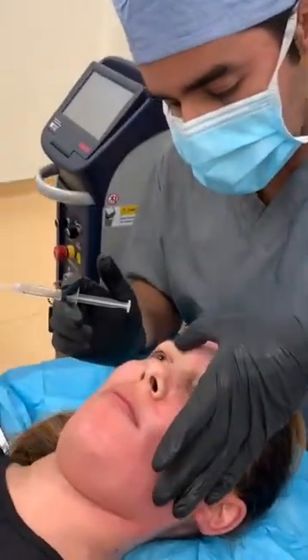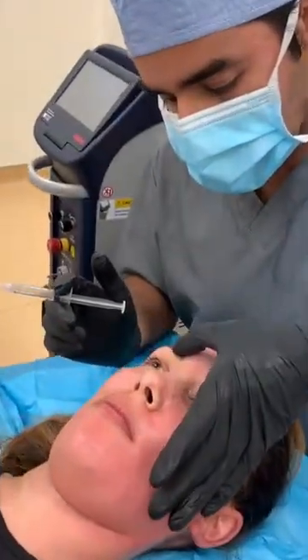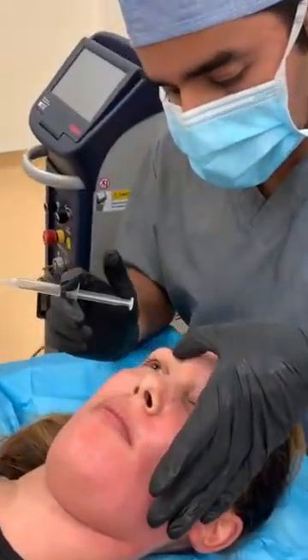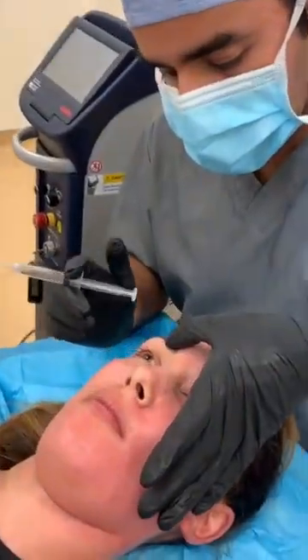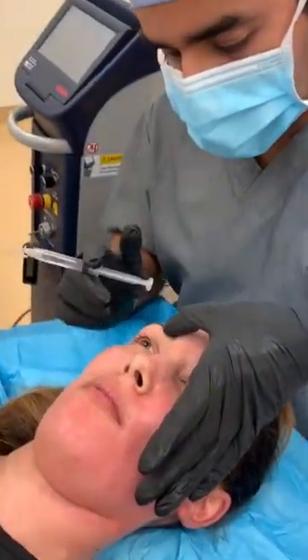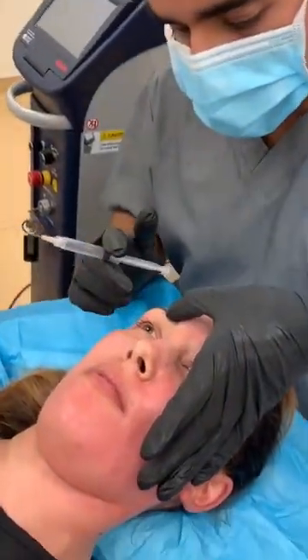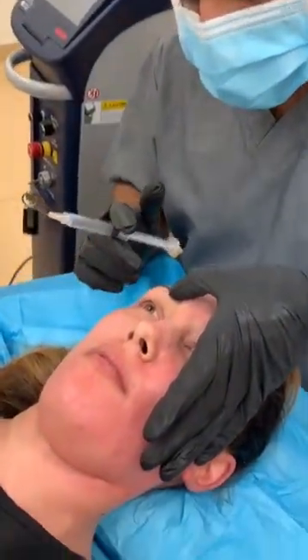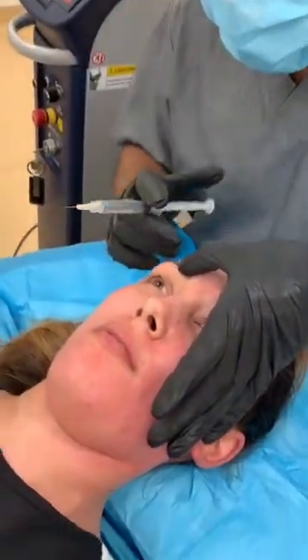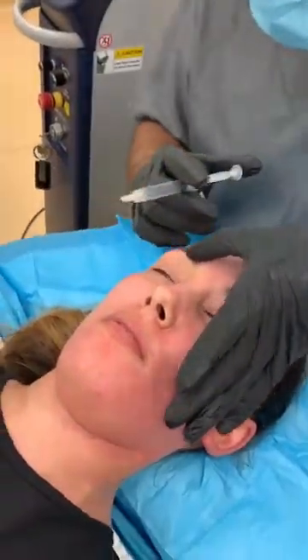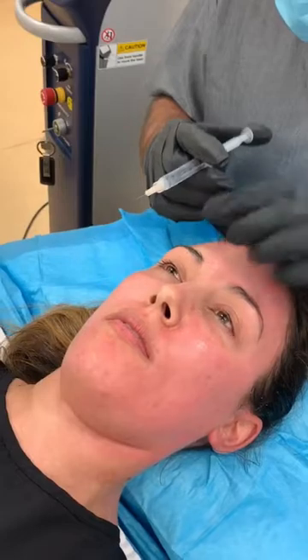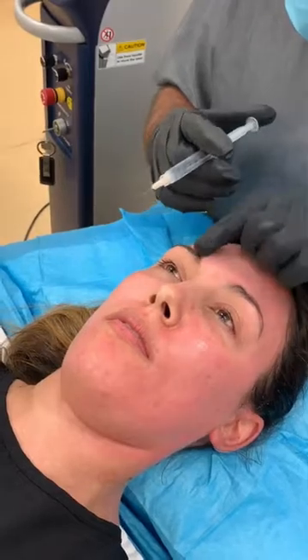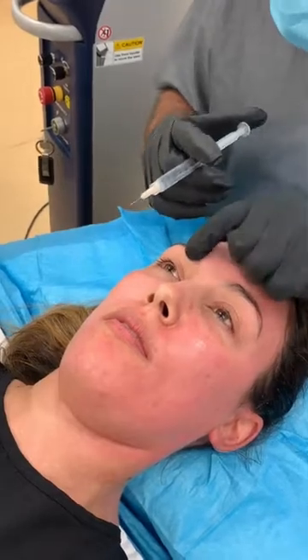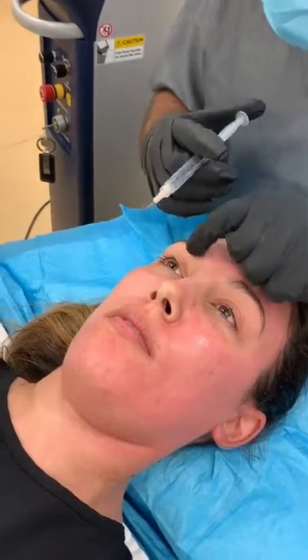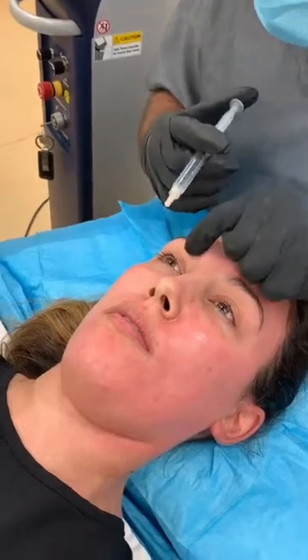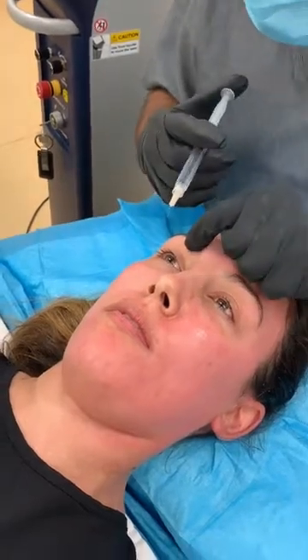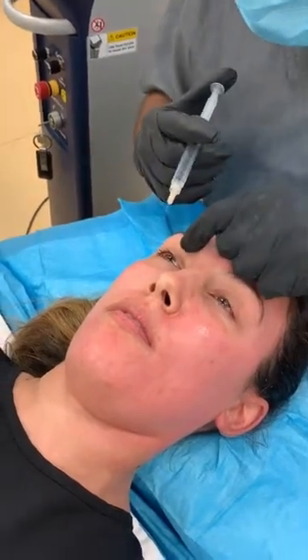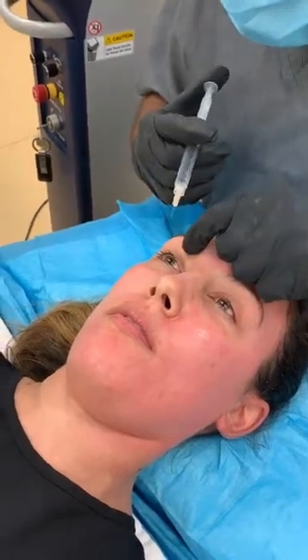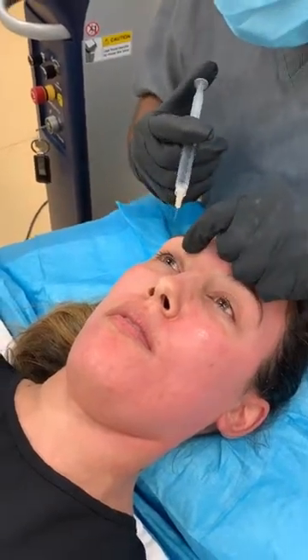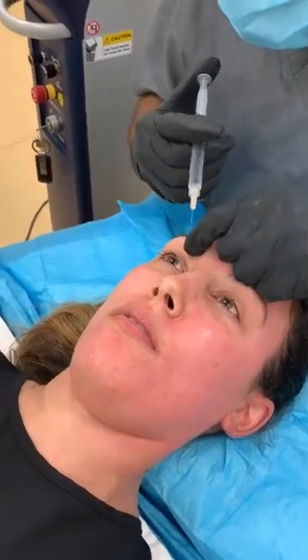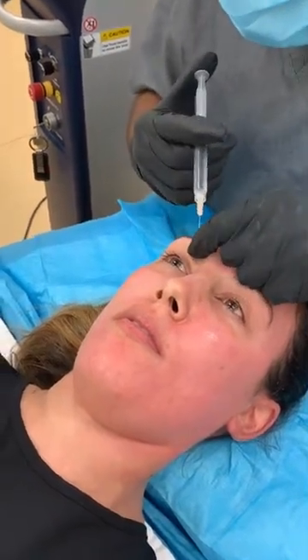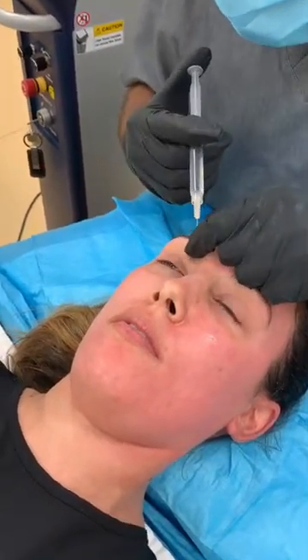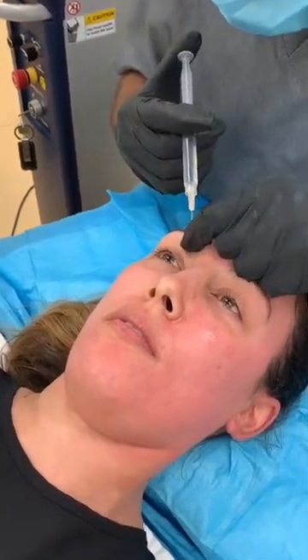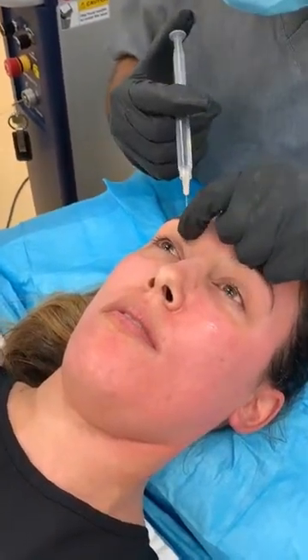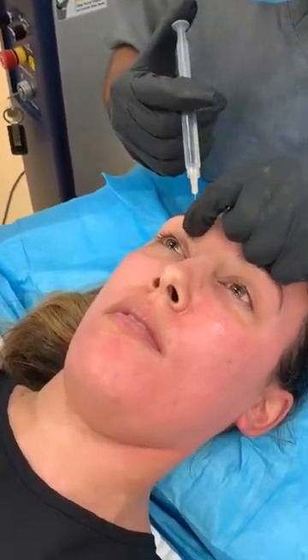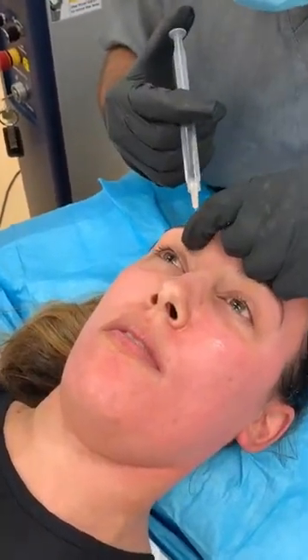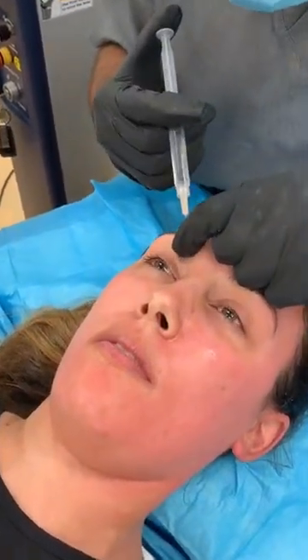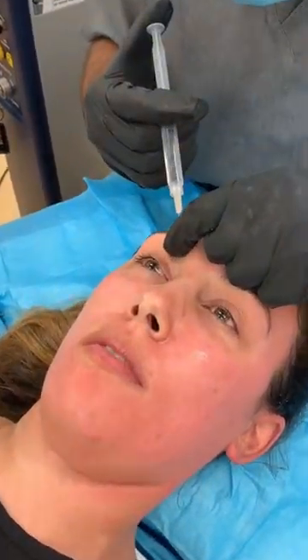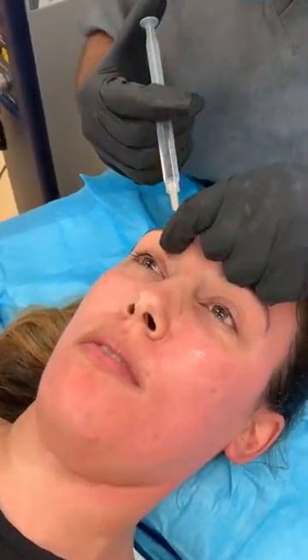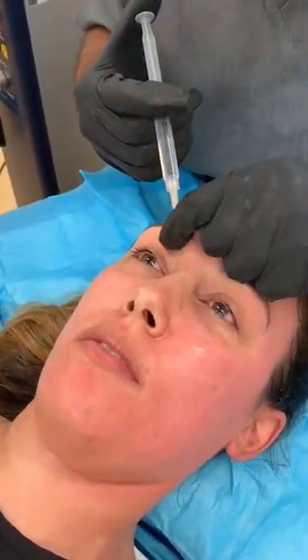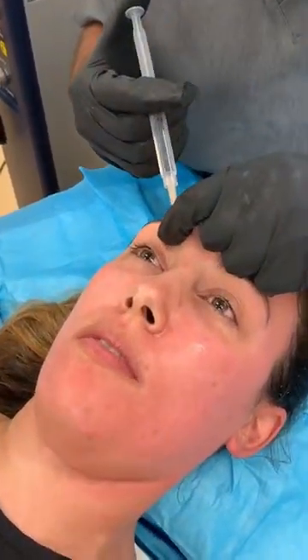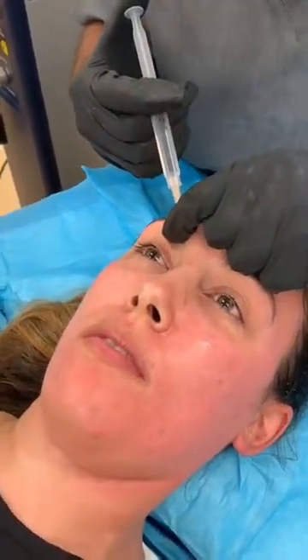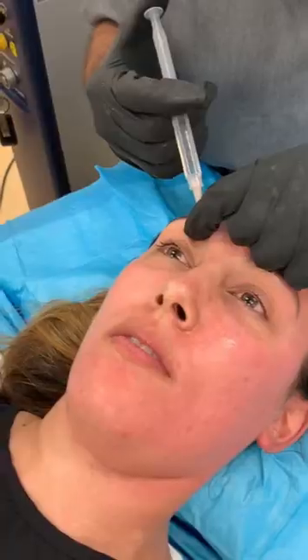Mid-pupillary line — we can feel the notch, hold the notch, a little poke: one, two, and three.